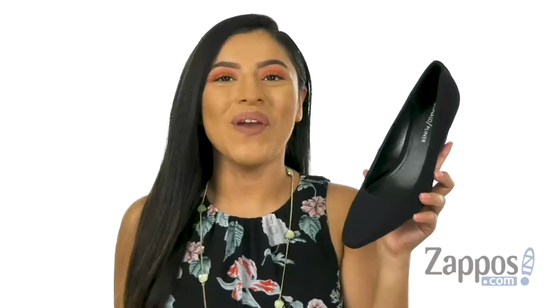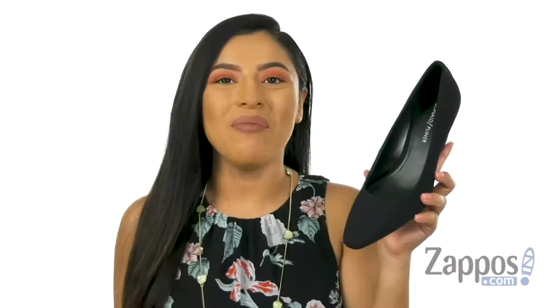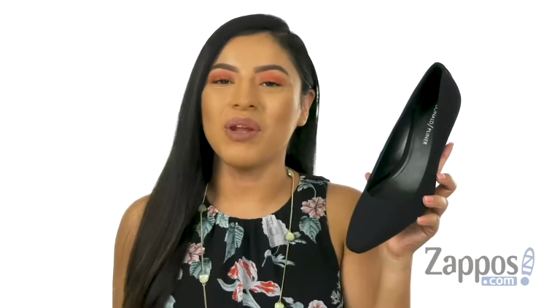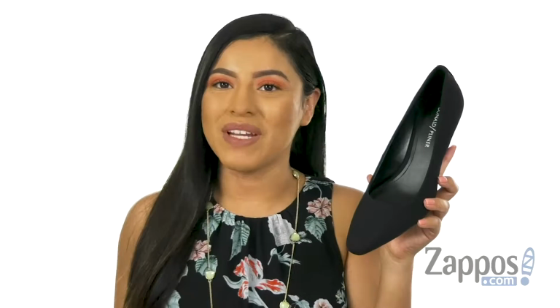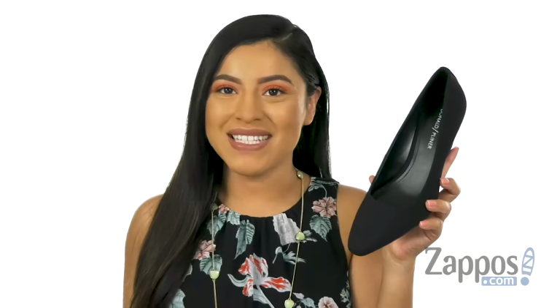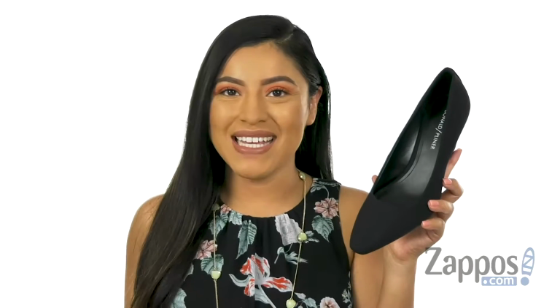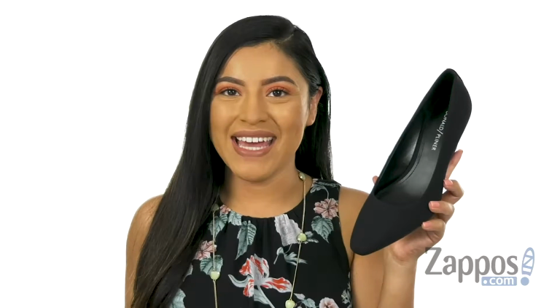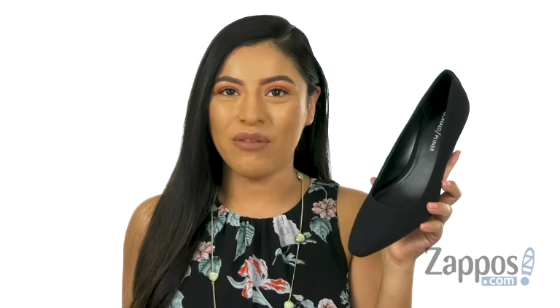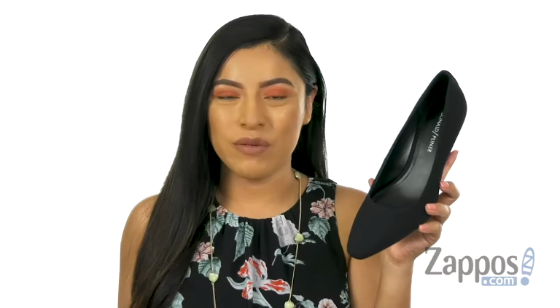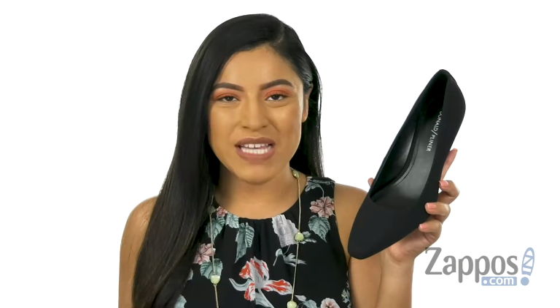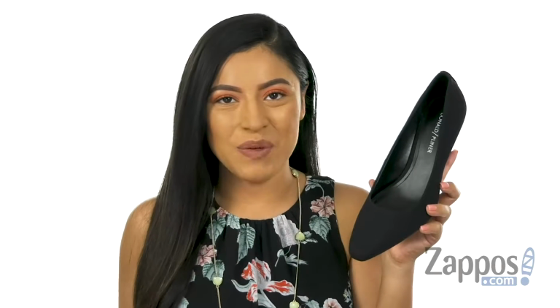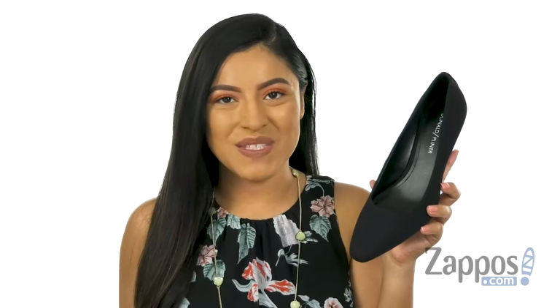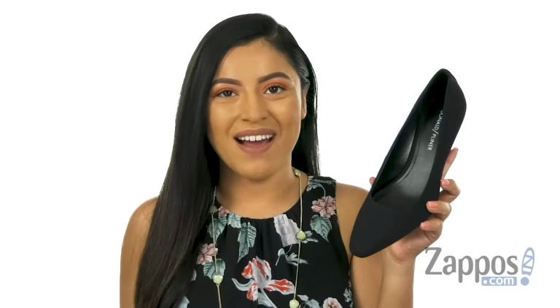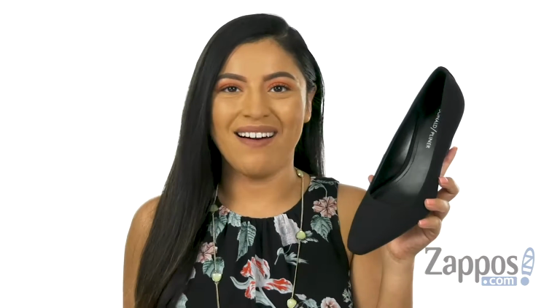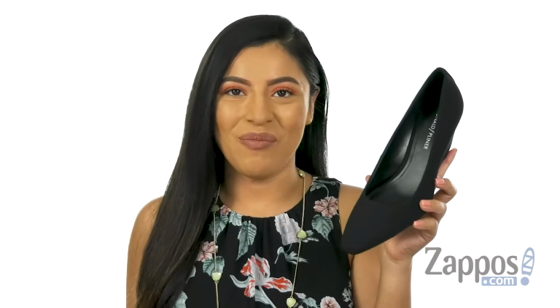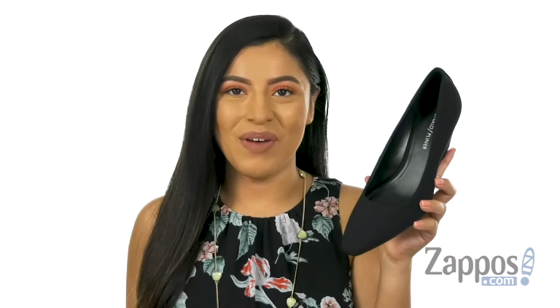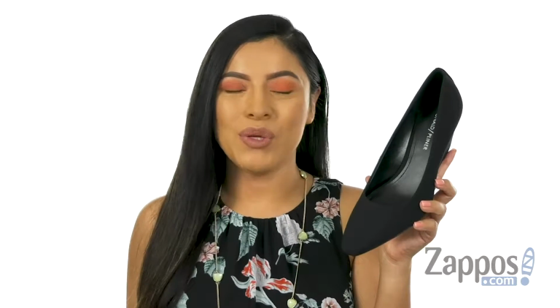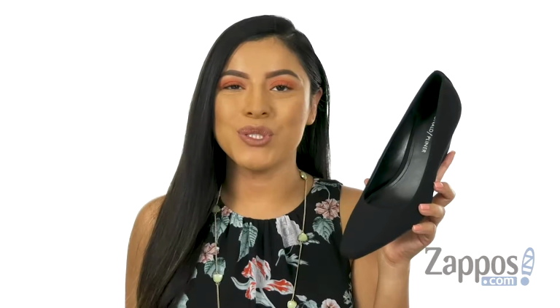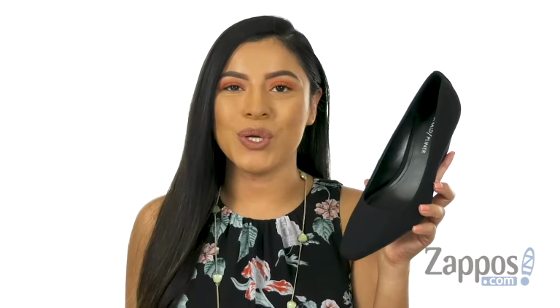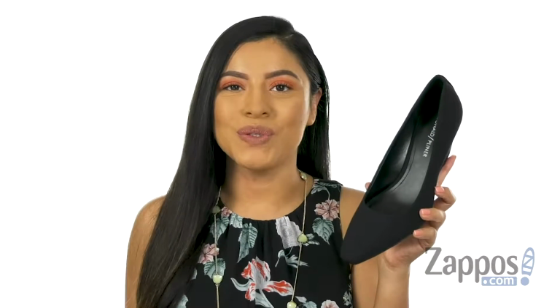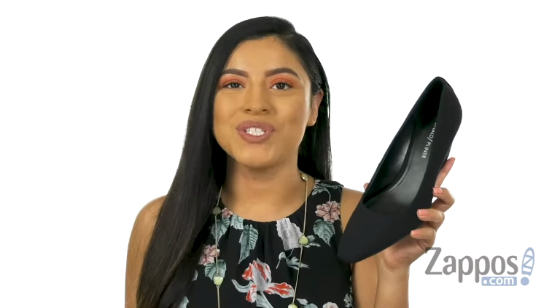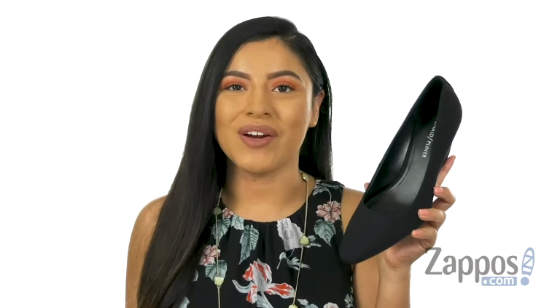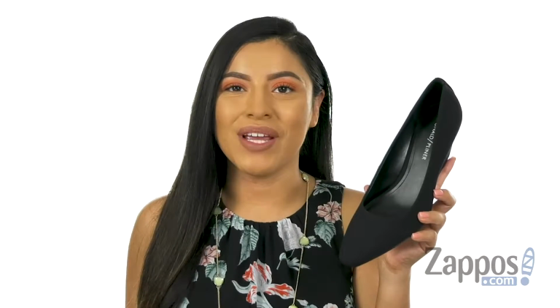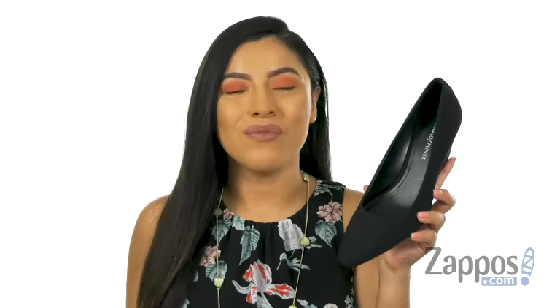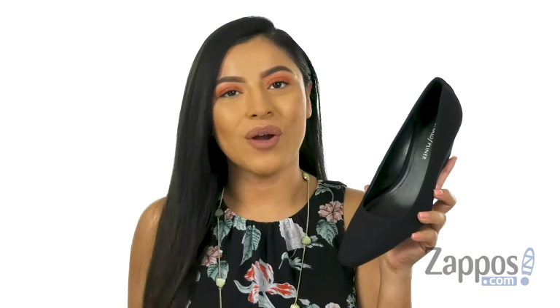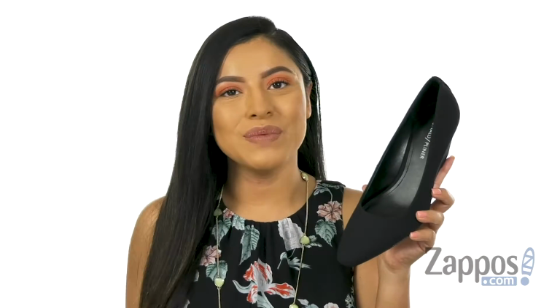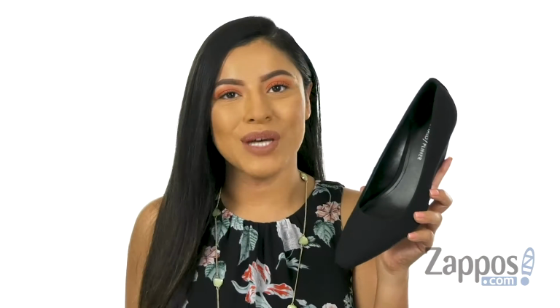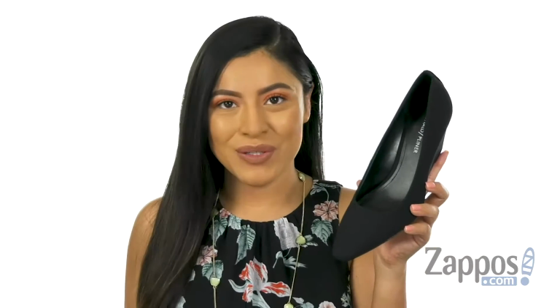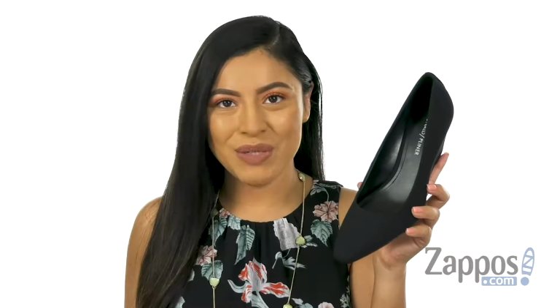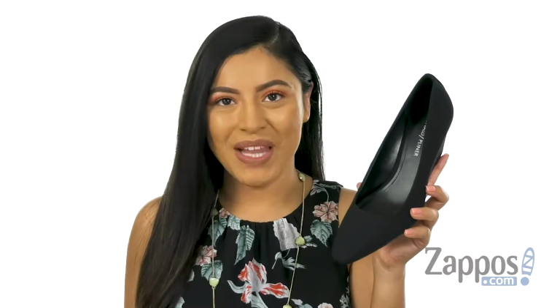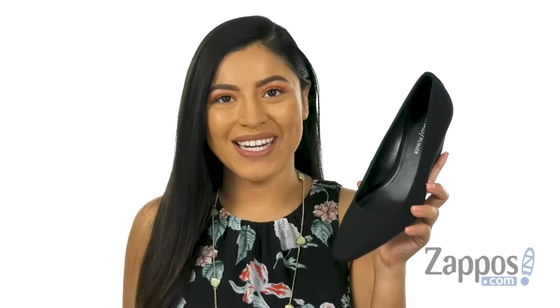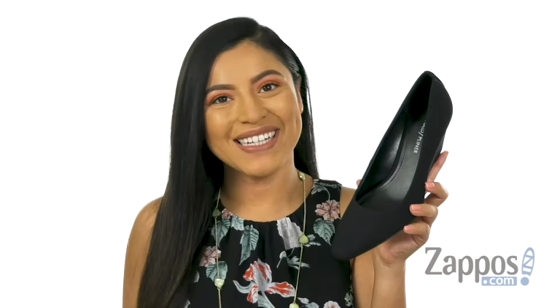Hola, mi nombre es Nelly and I'm from Zappos.com. I'm here to show you Jerry from Donald J. Pliner.